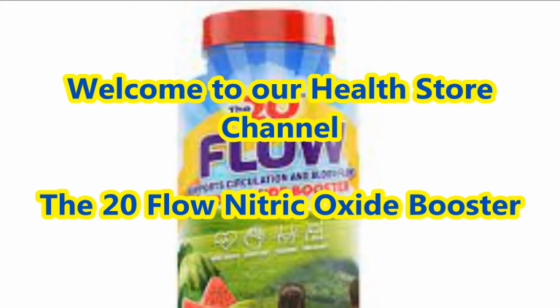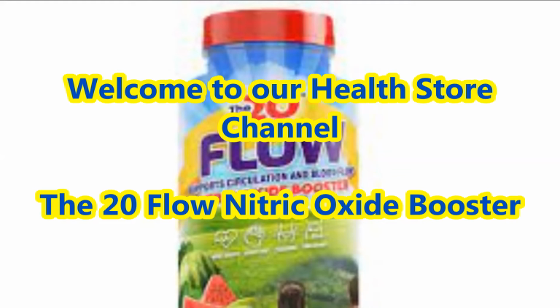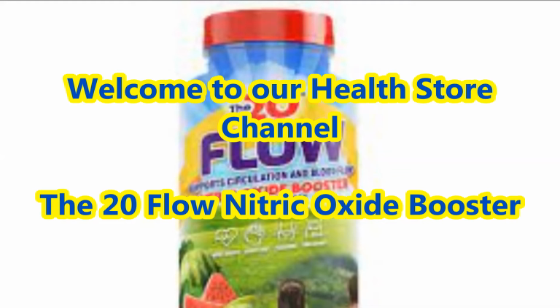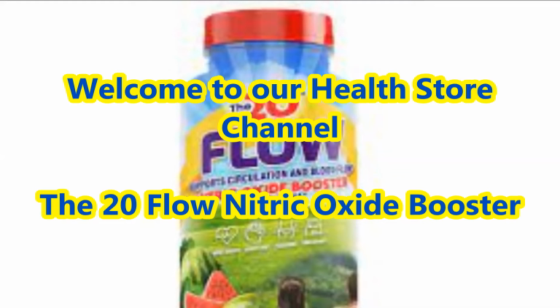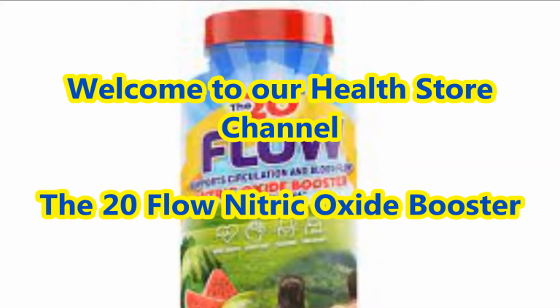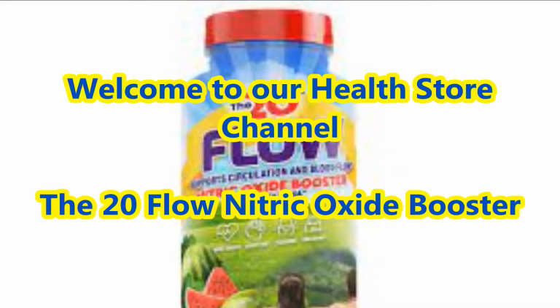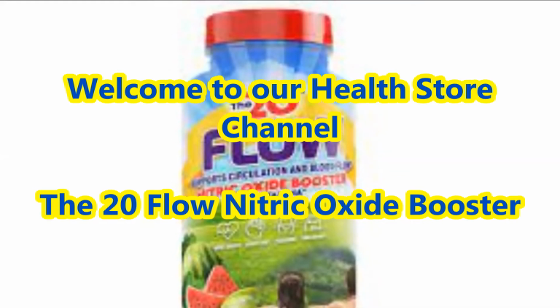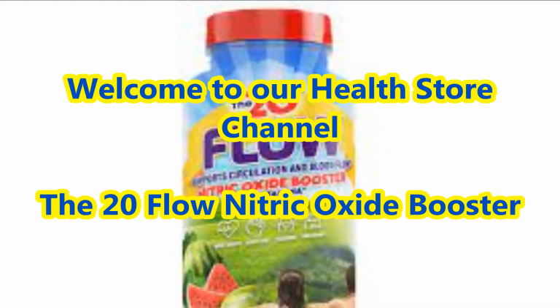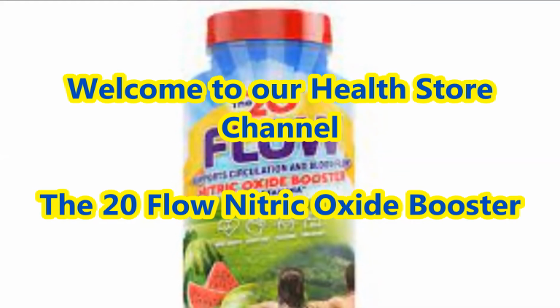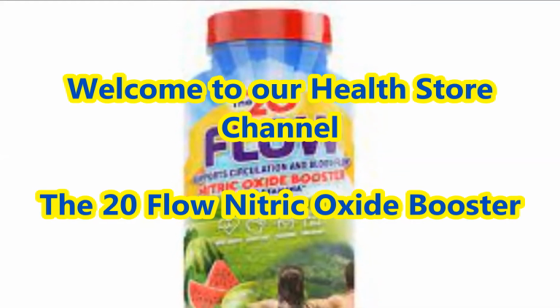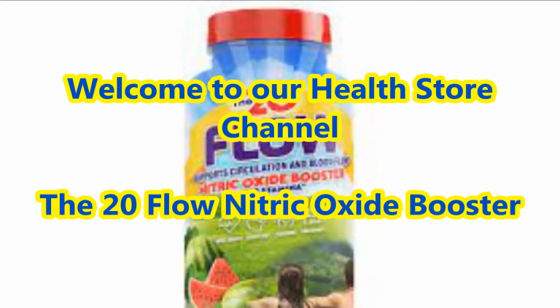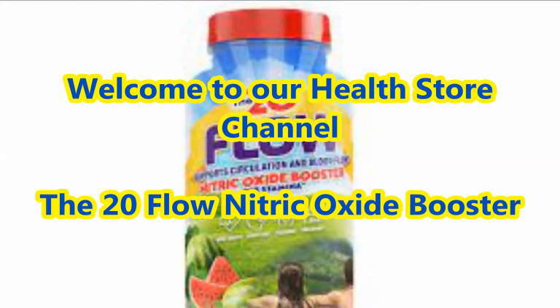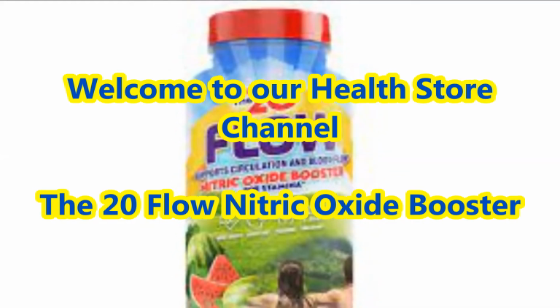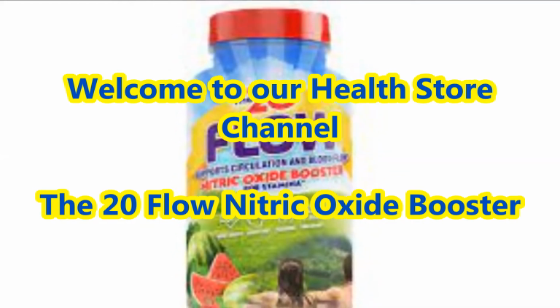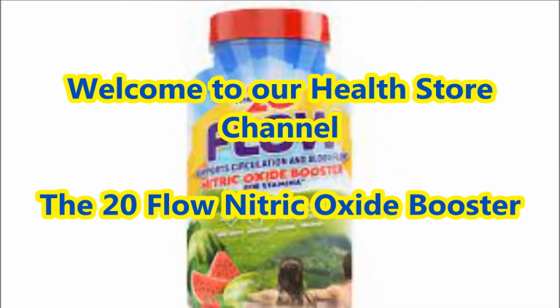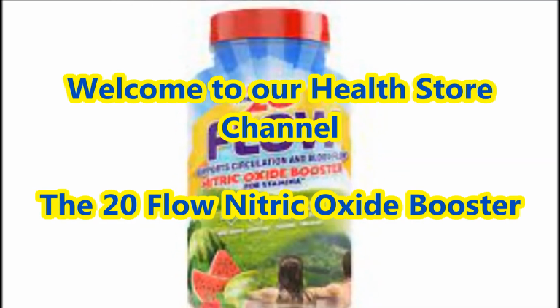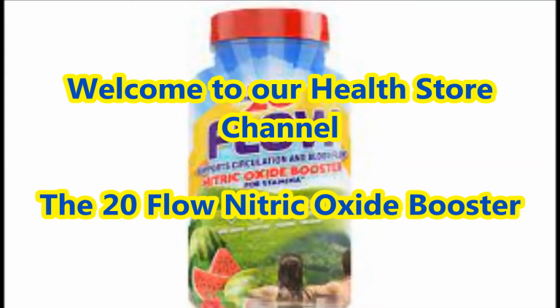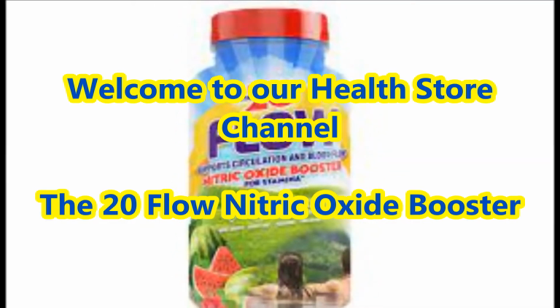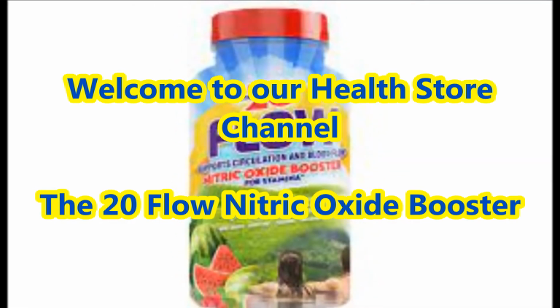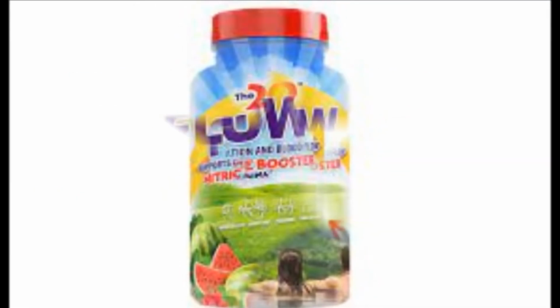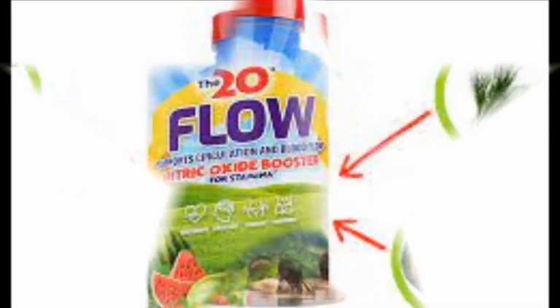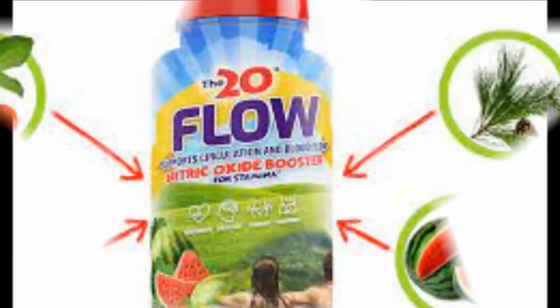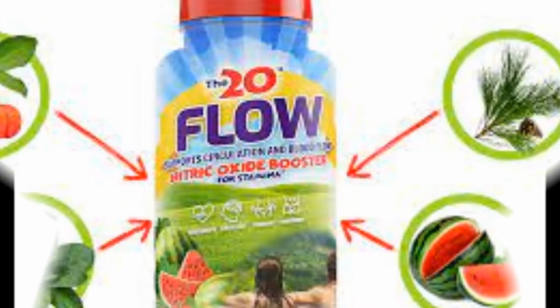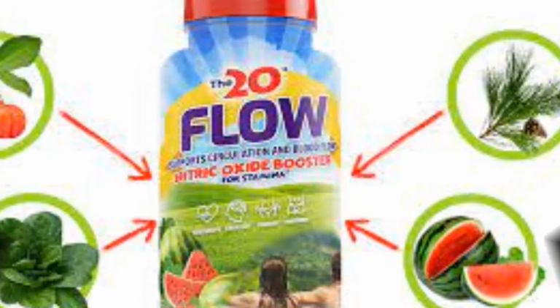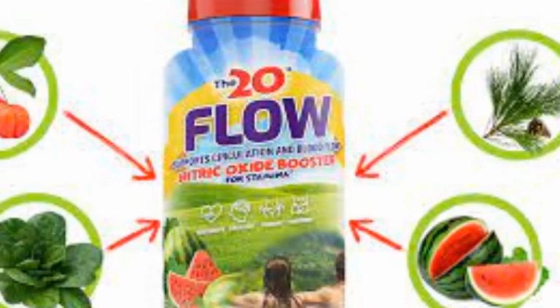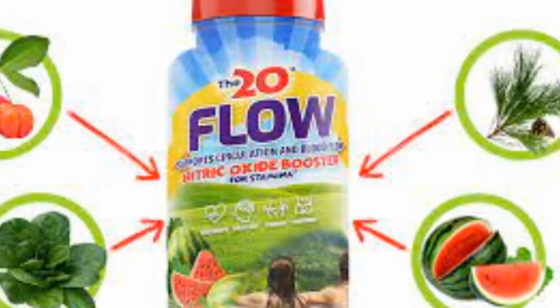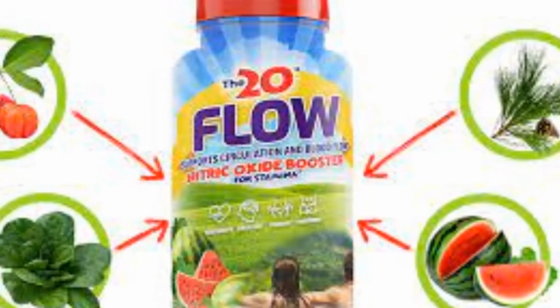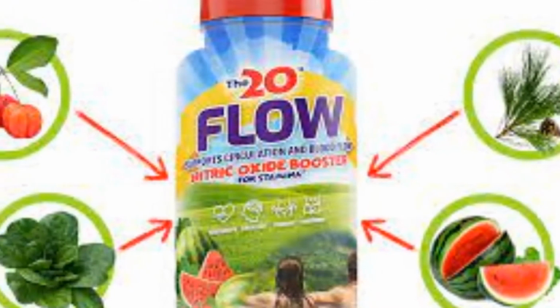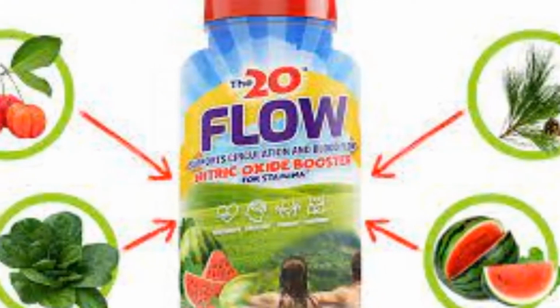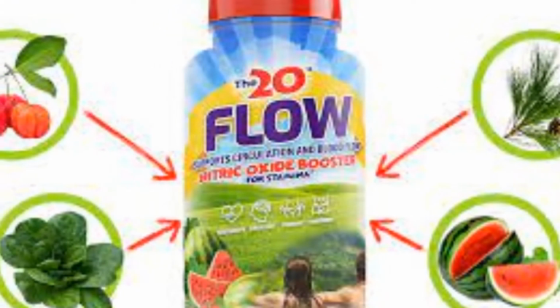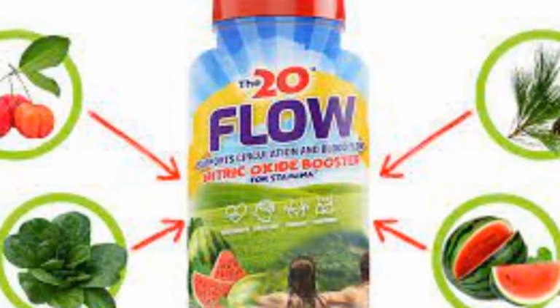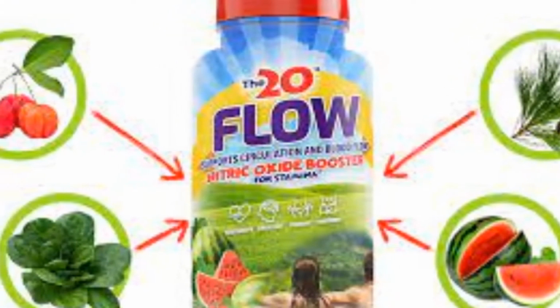Welcome to our health store channel. In today's video we are going to present about the 20-Flow Nitric Oxide Booster.